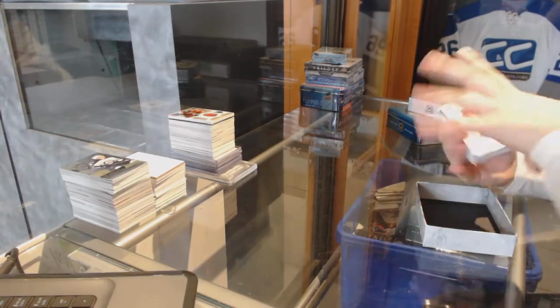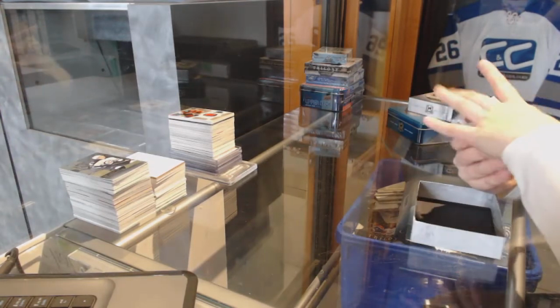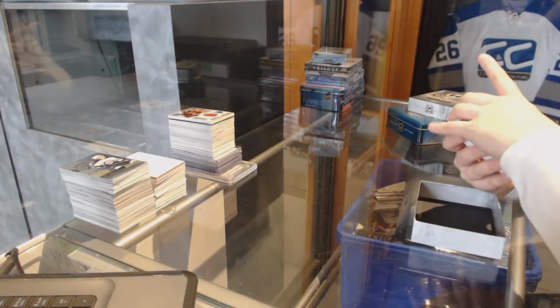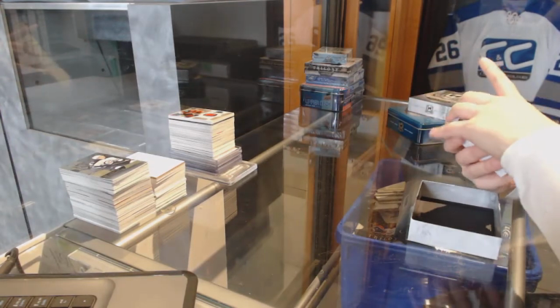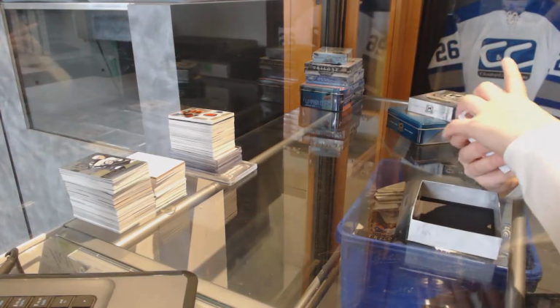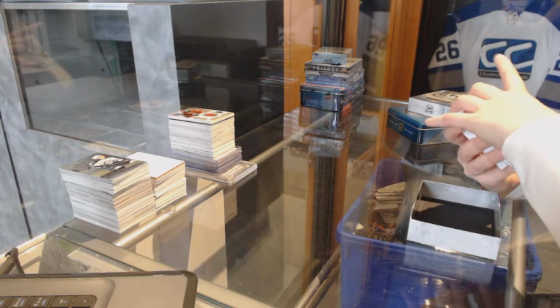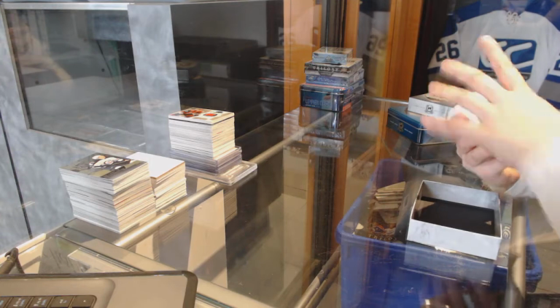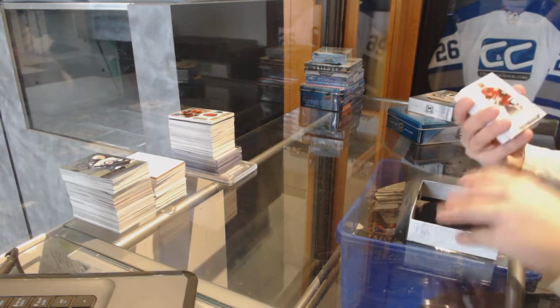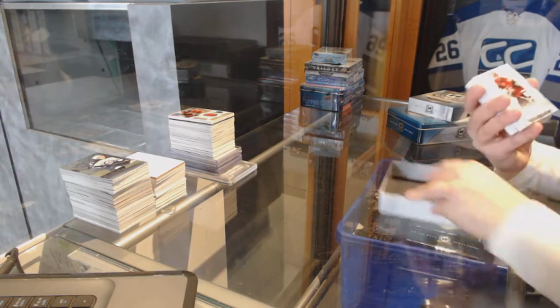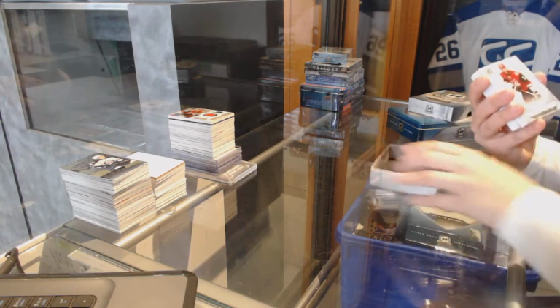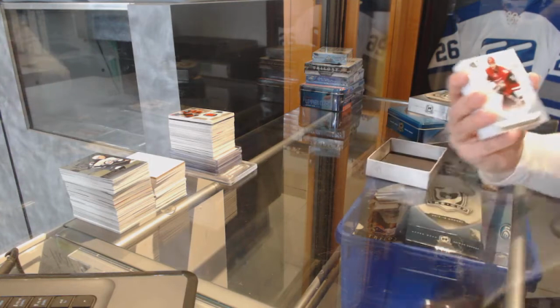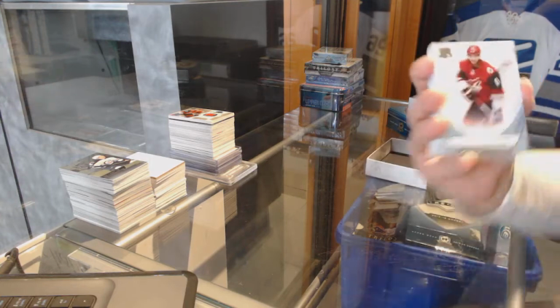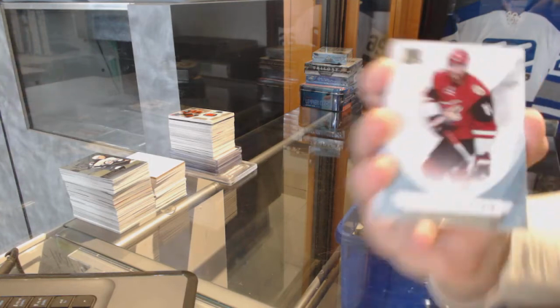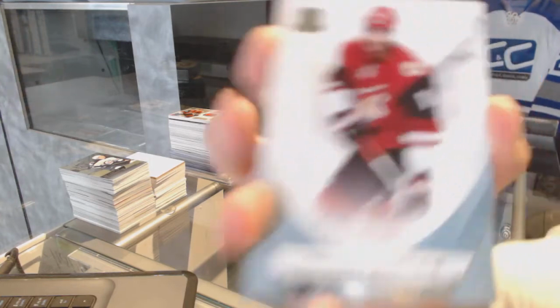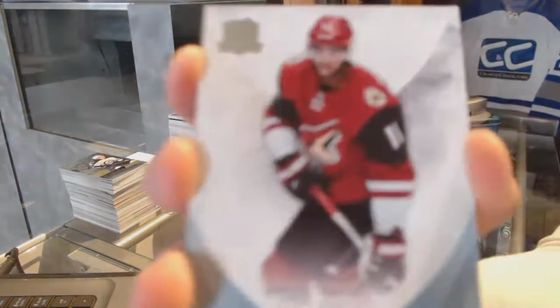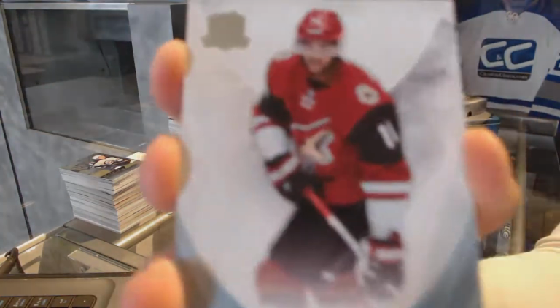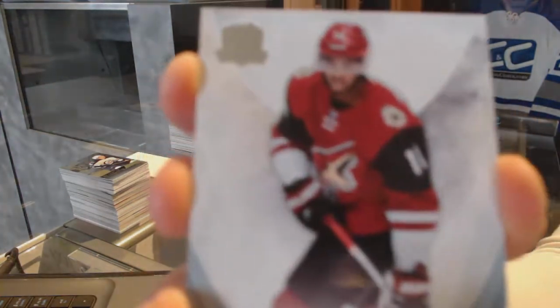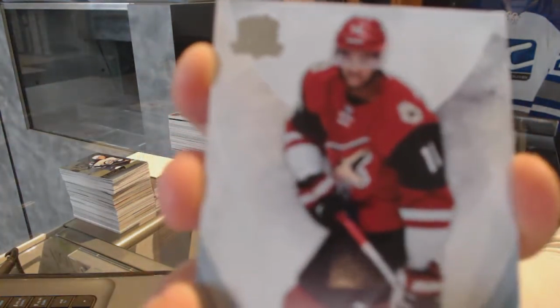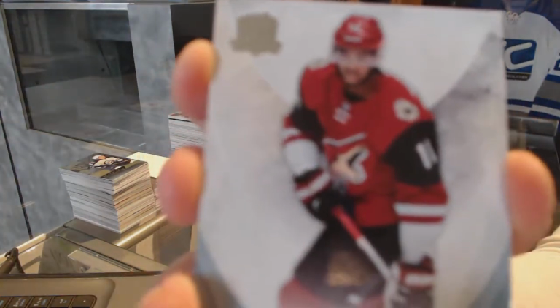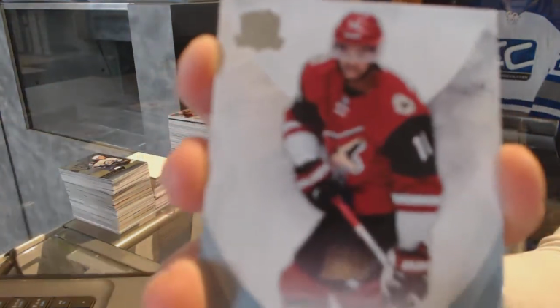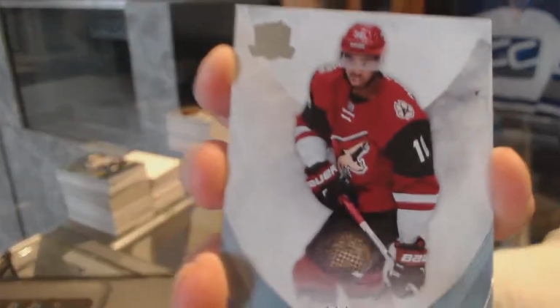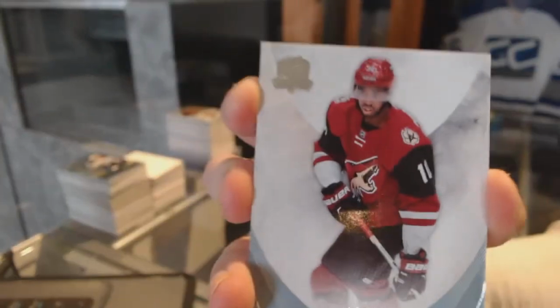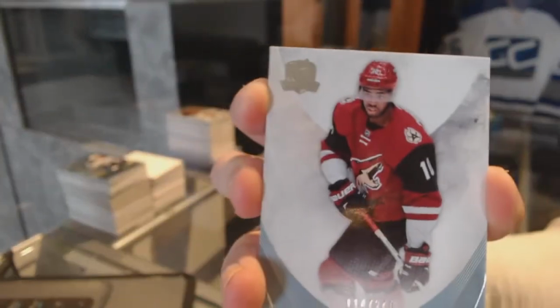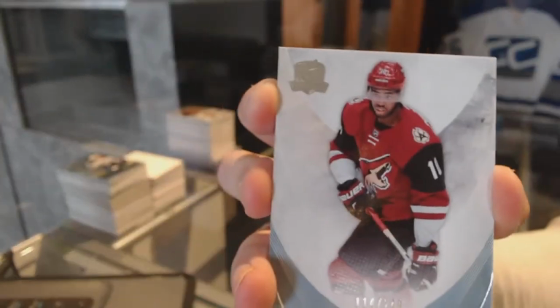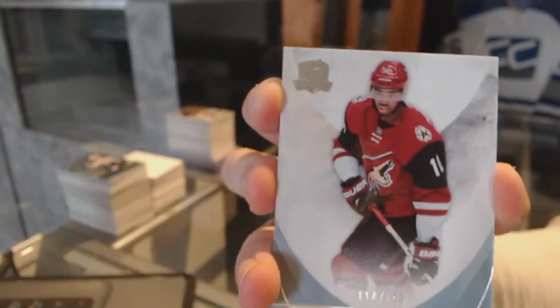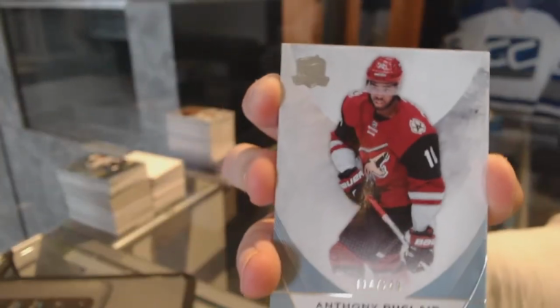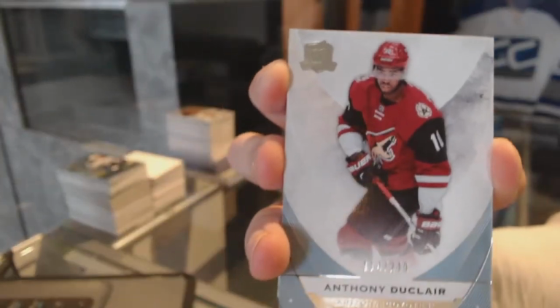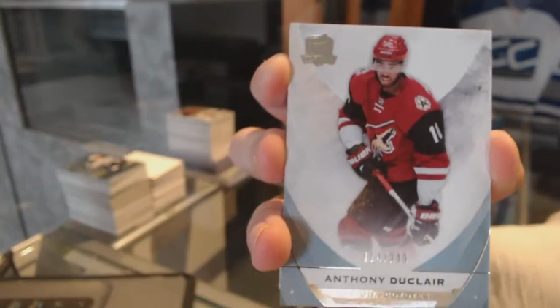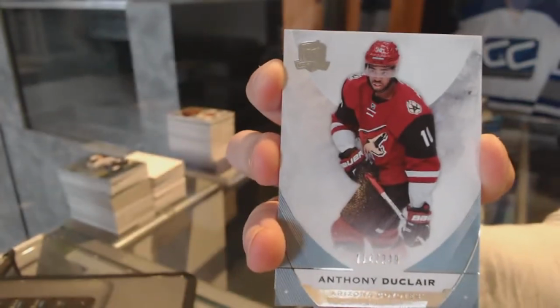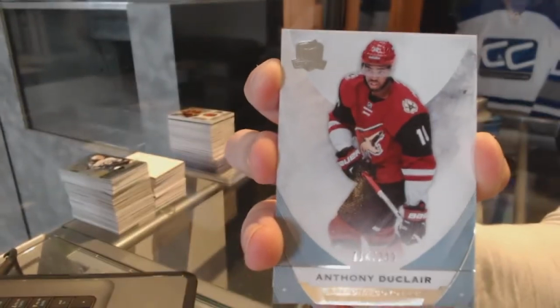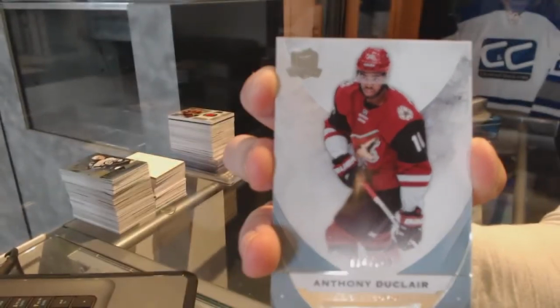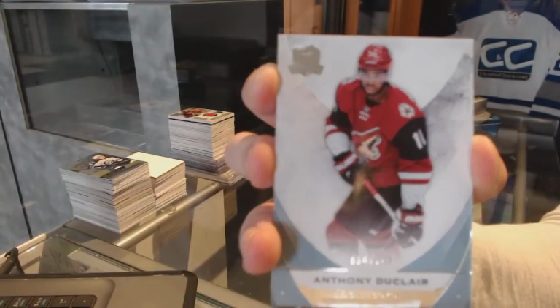We've got a base card, number 249, for the Arizona Coyotes — Anthony Duclair.